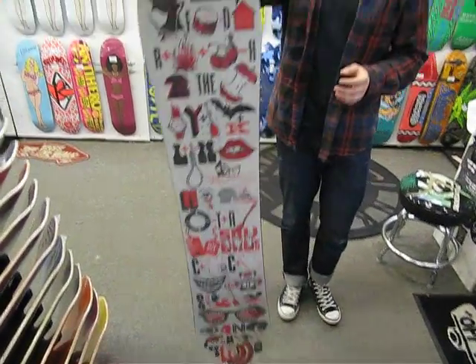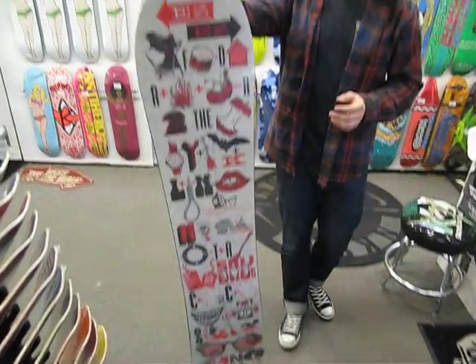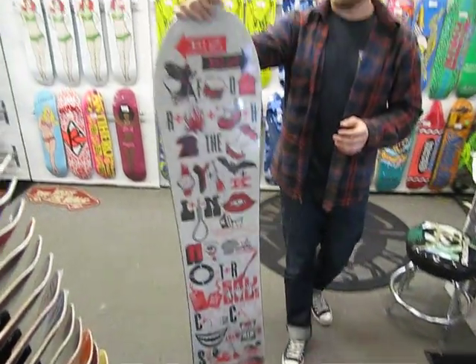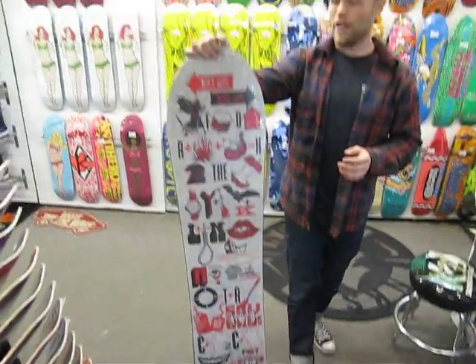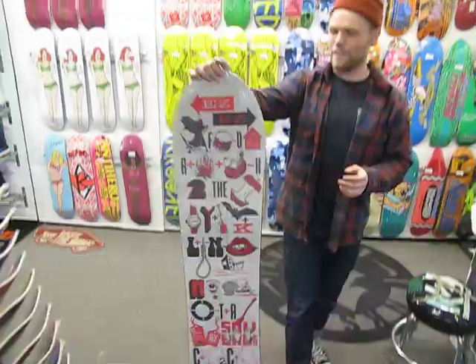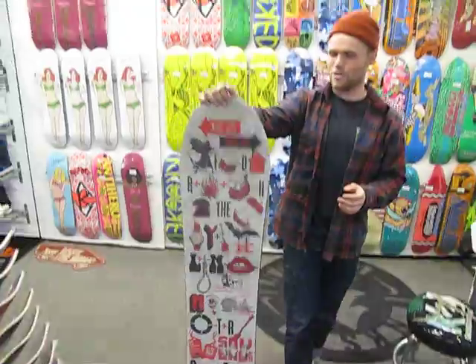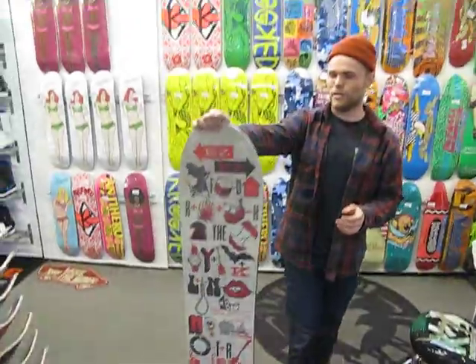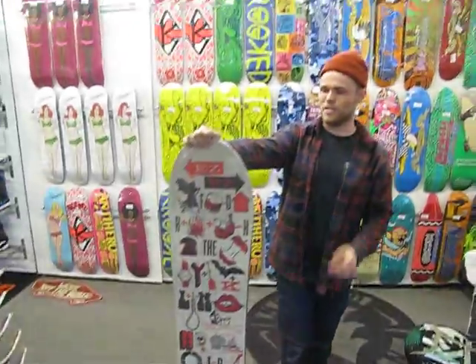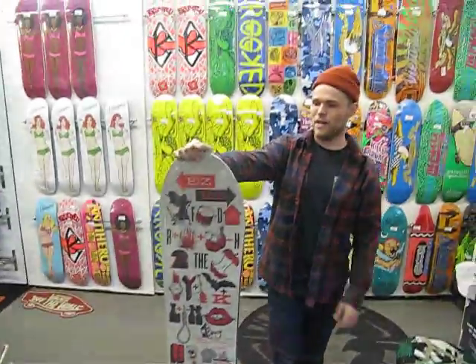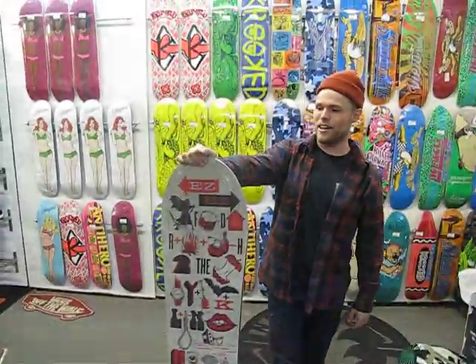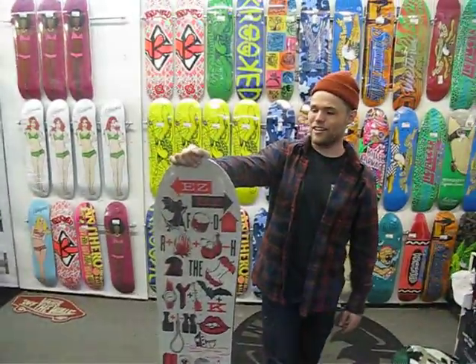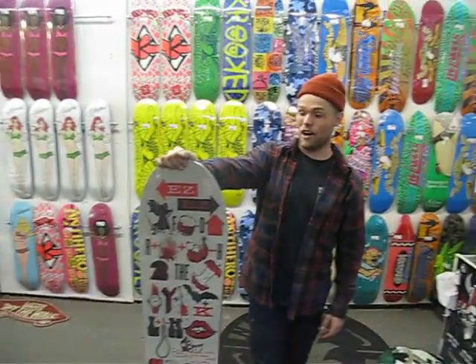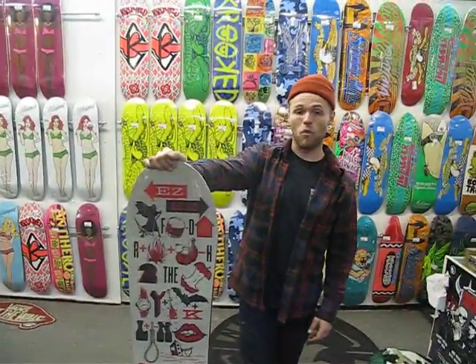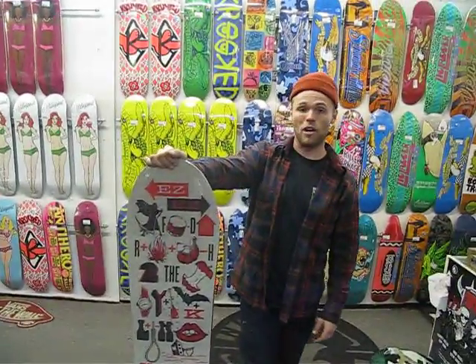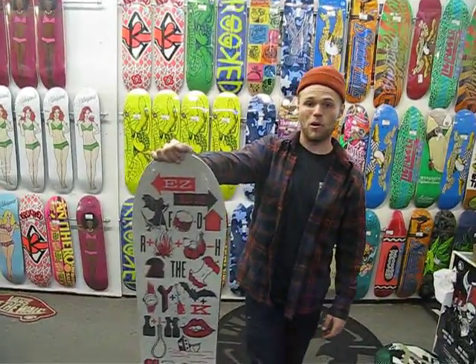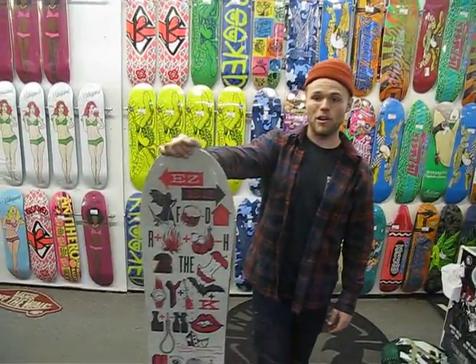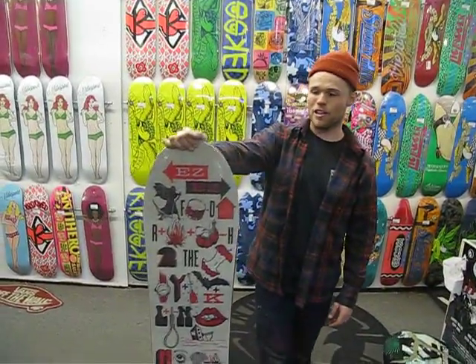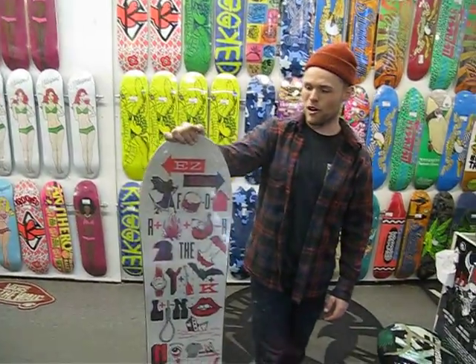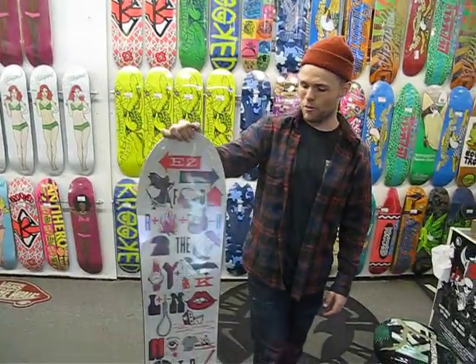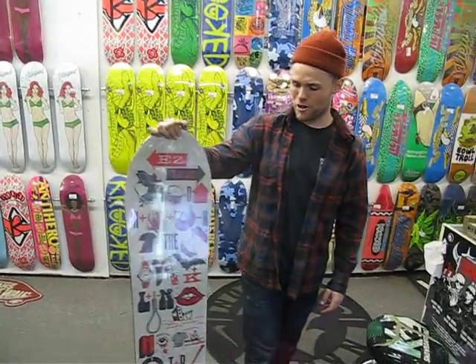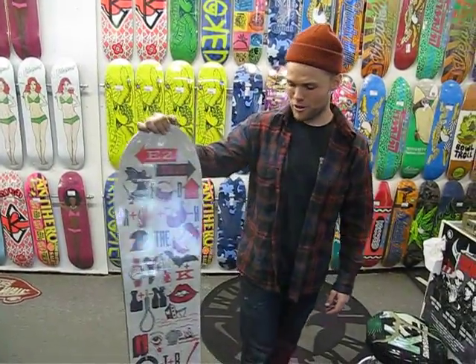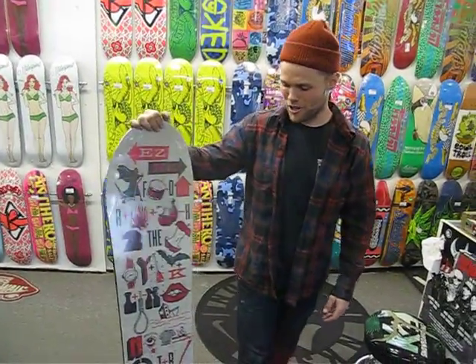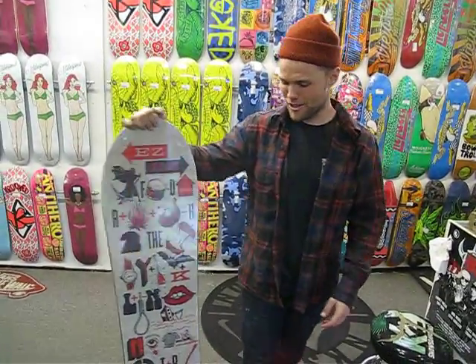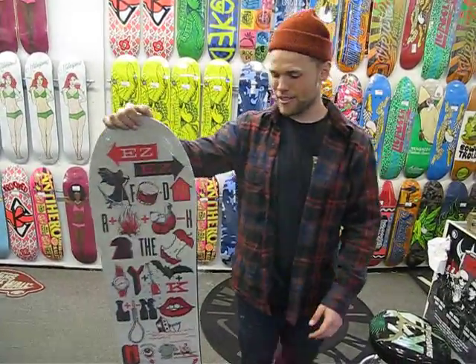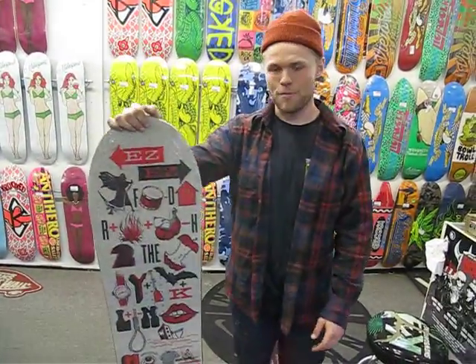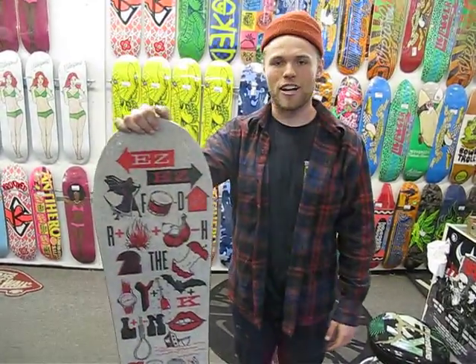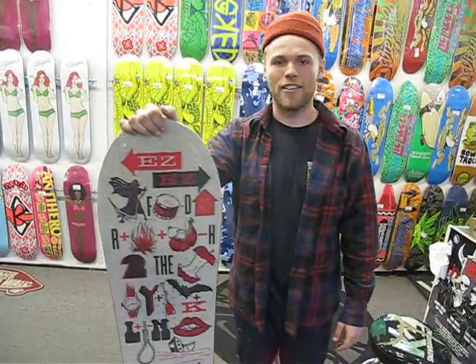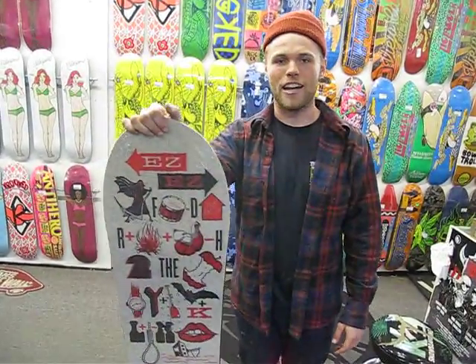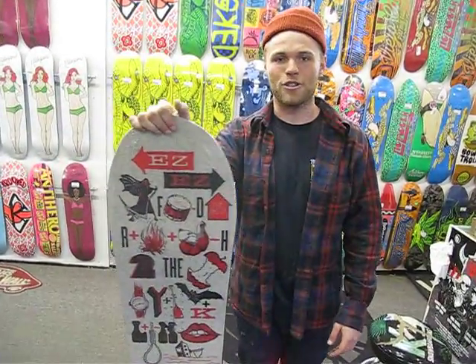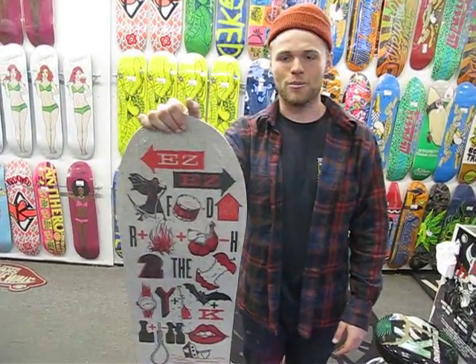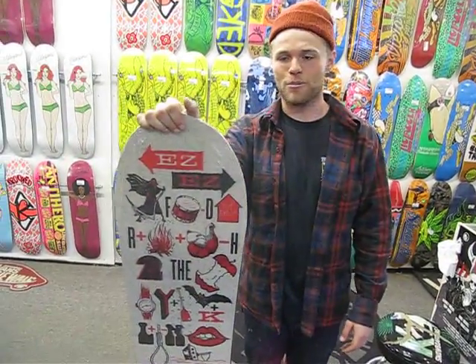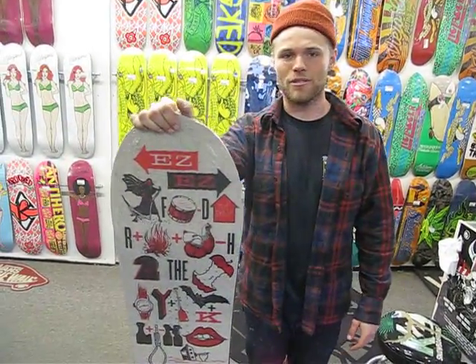If you've got the skill to spend on one board and you want a board to do it all, come check out the Nitro Uberspoon.